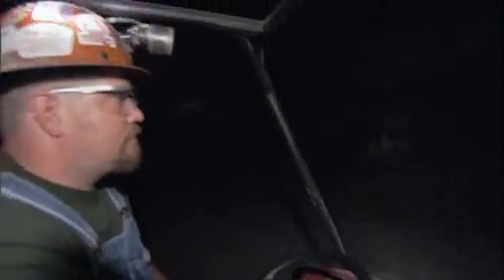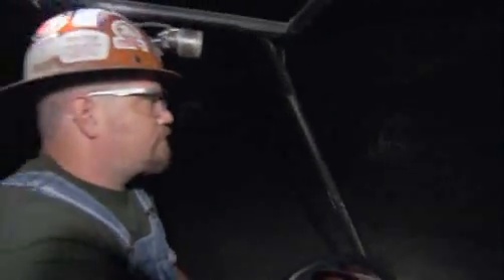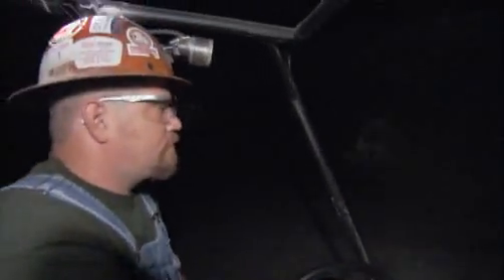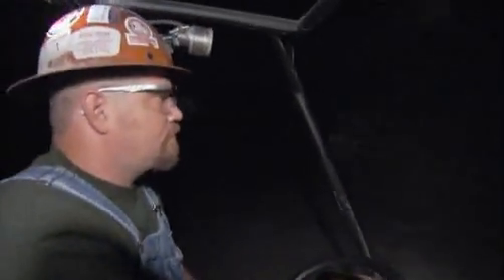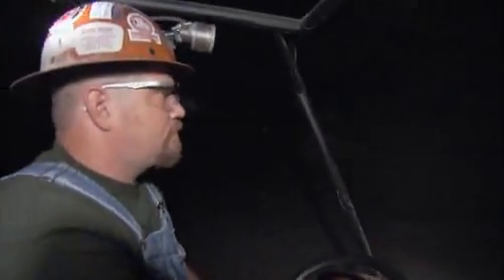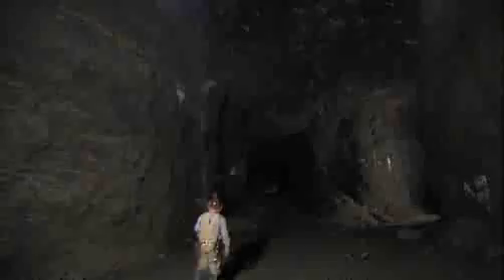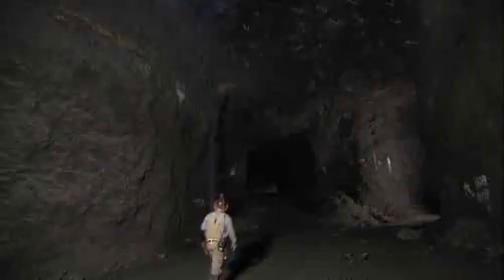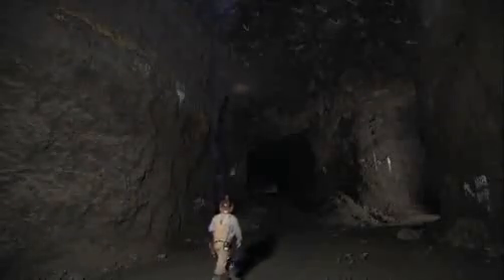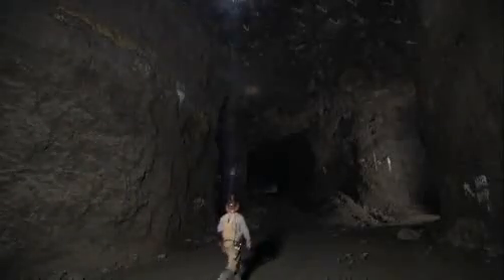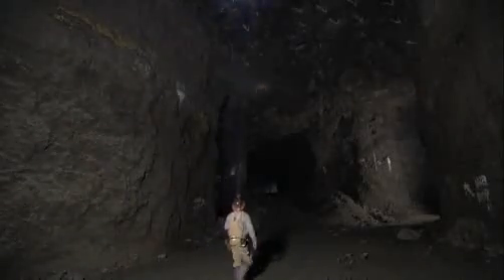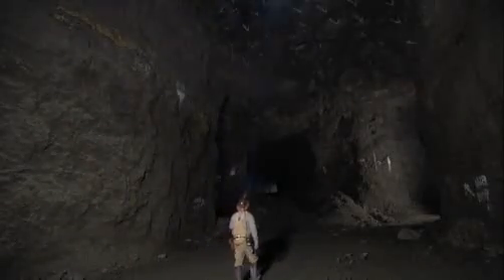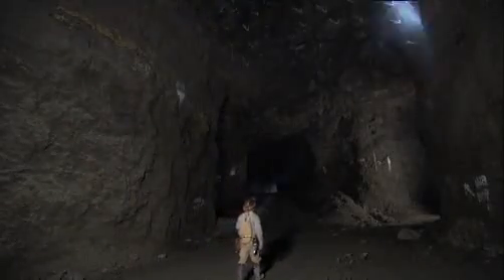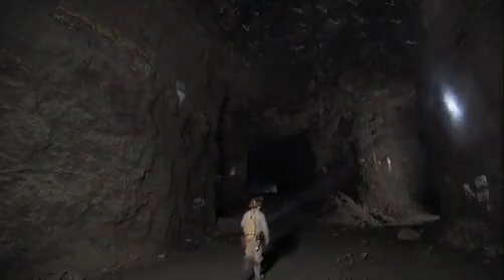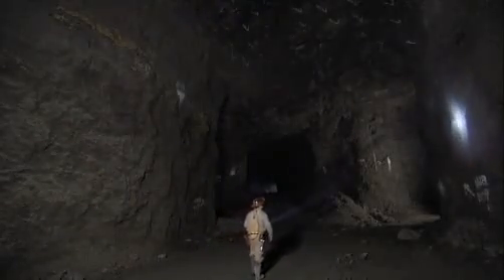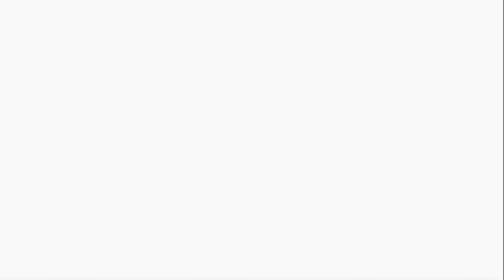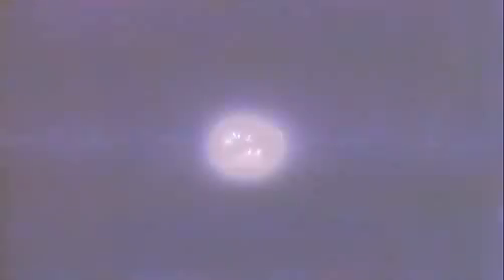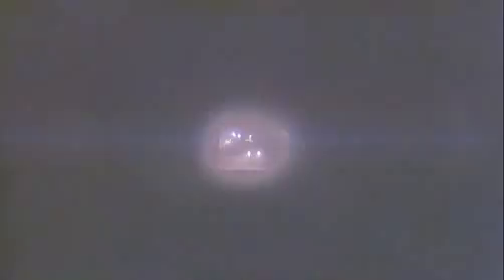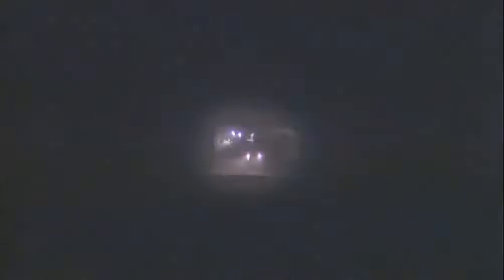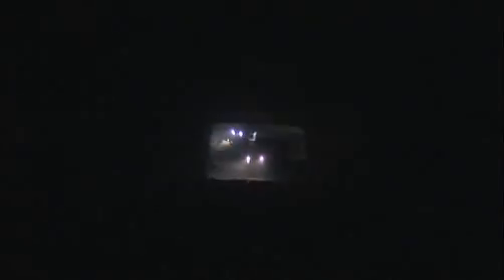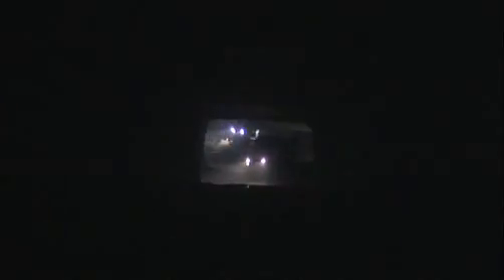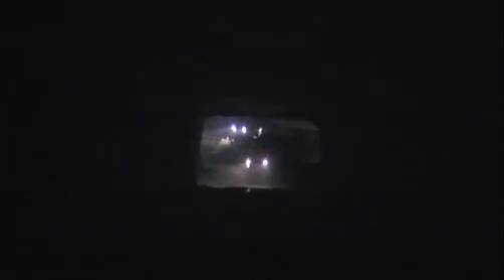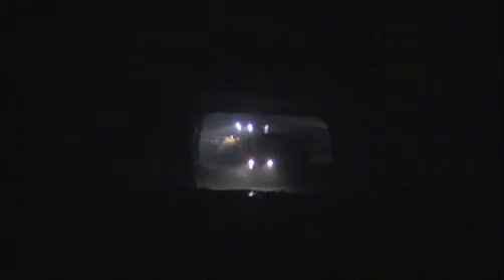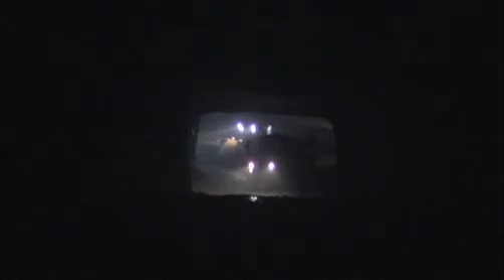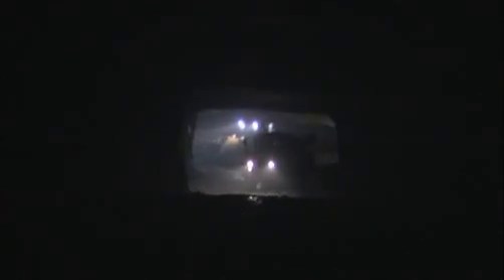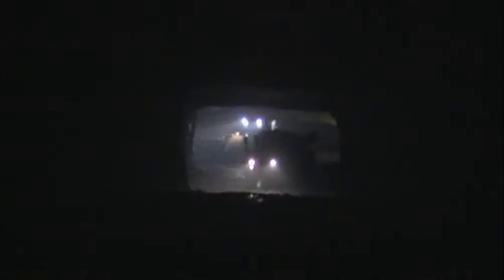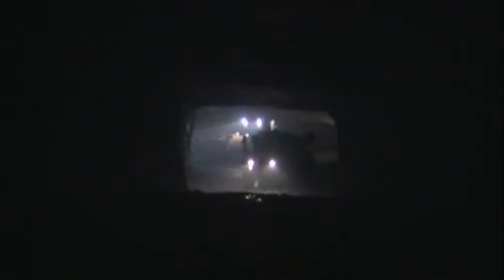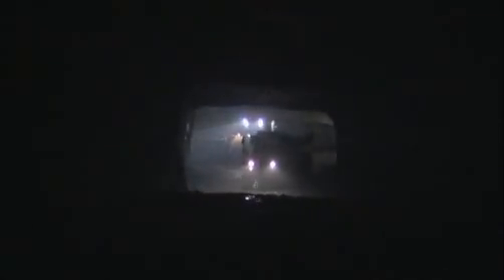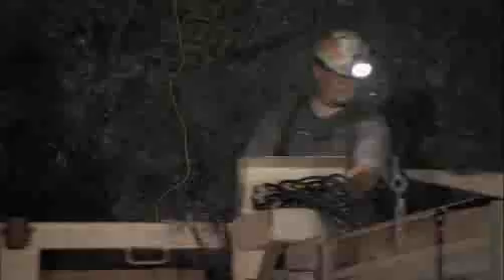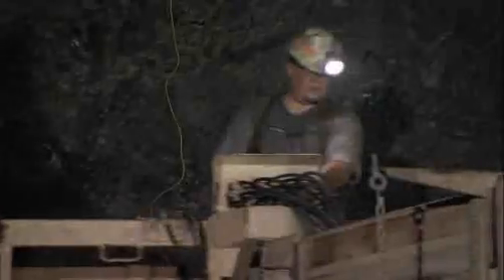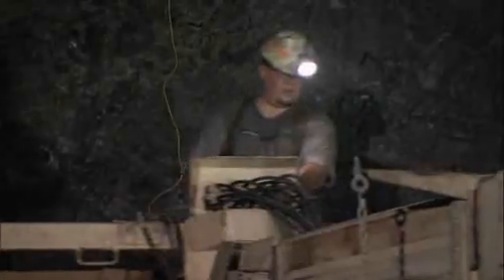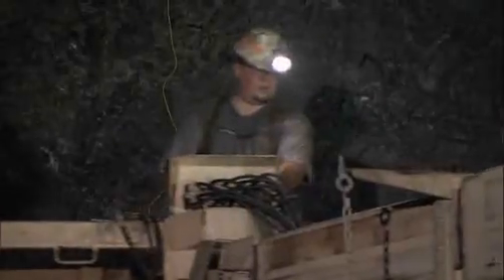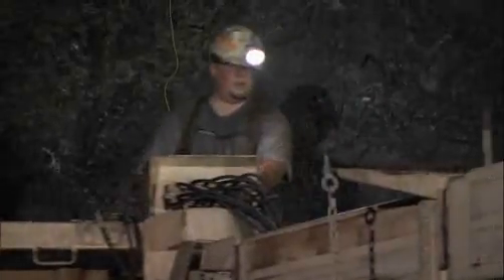Here, deep below the surface of the Earth, men mine lead in an environment most would consider risky.